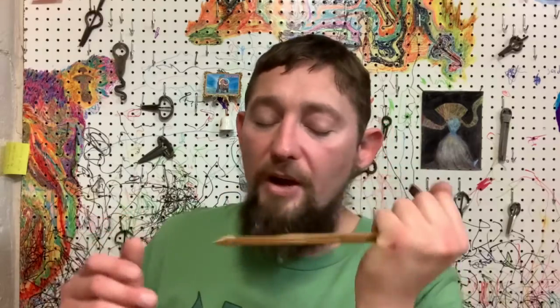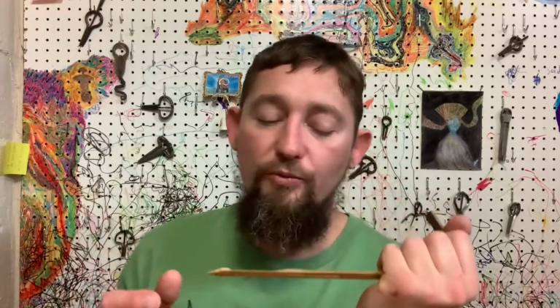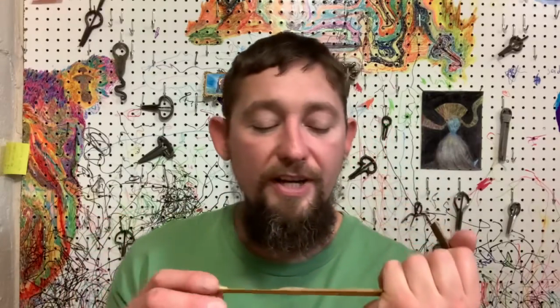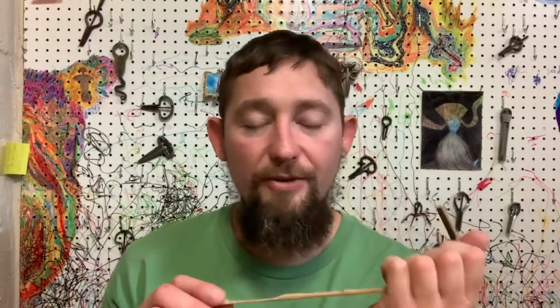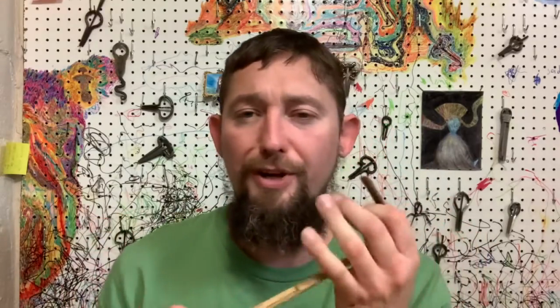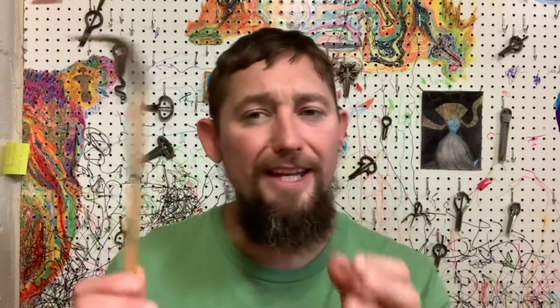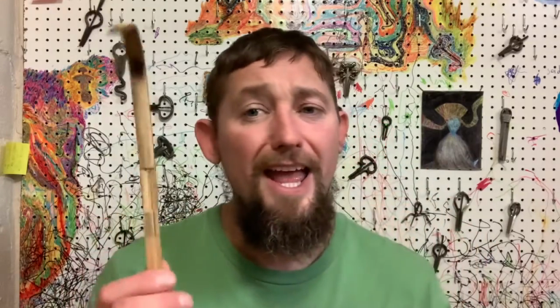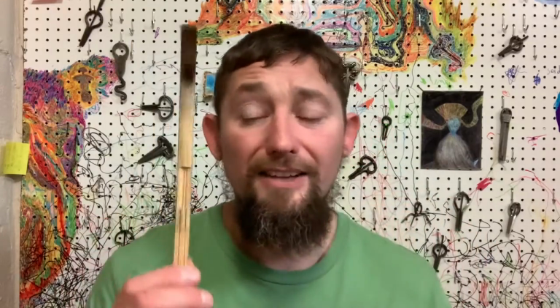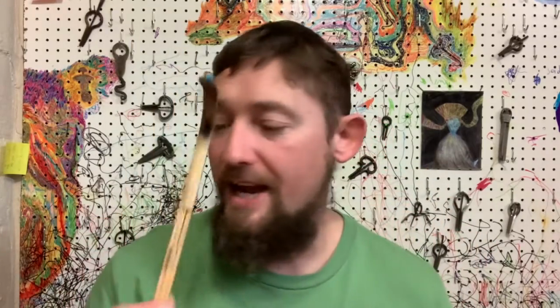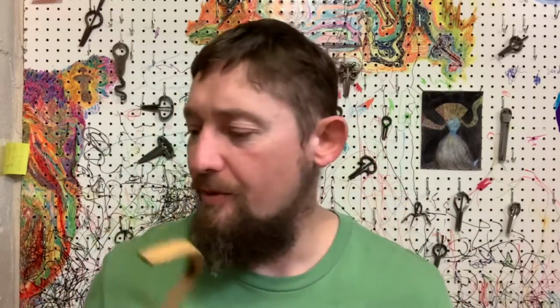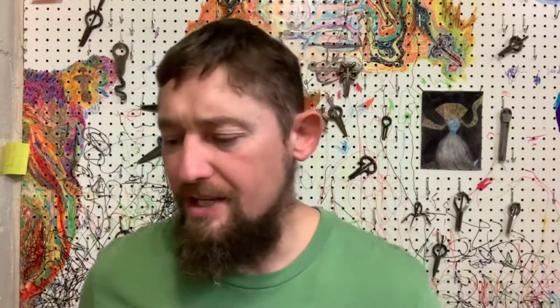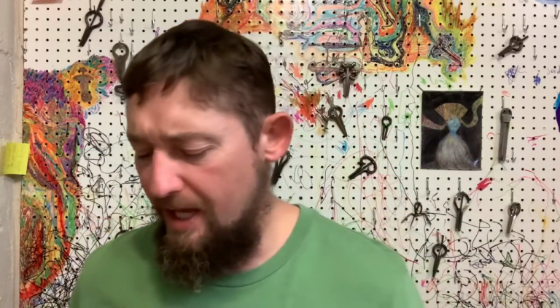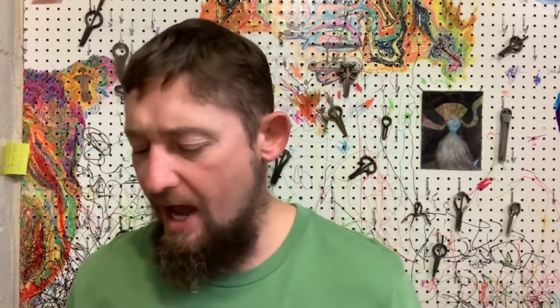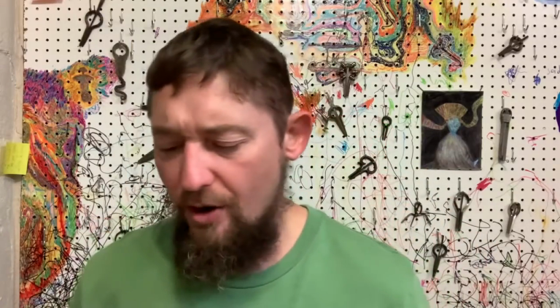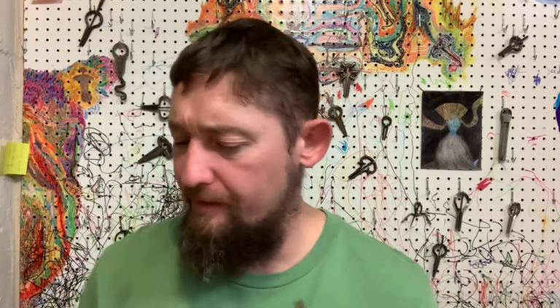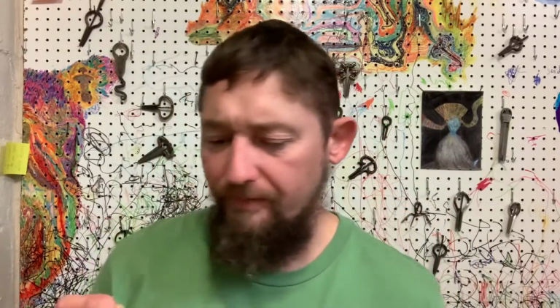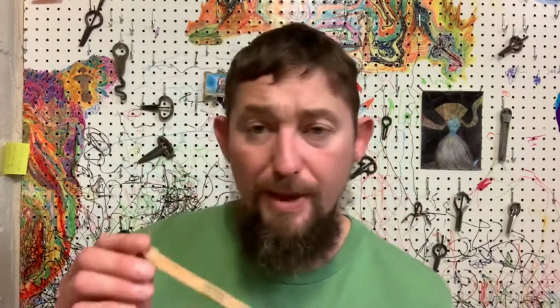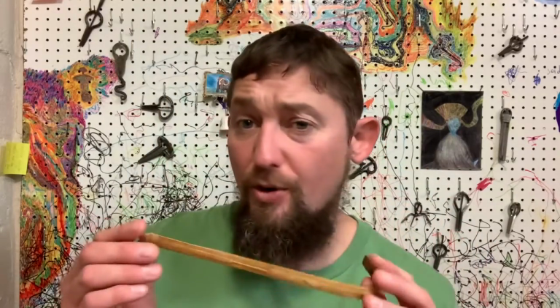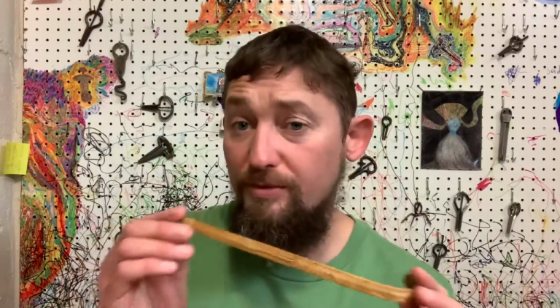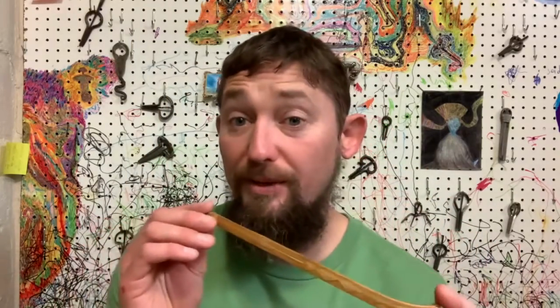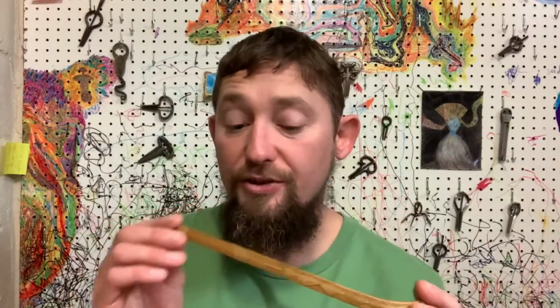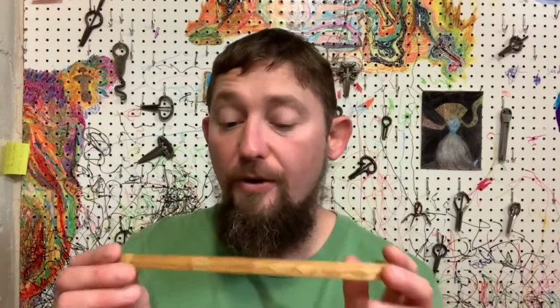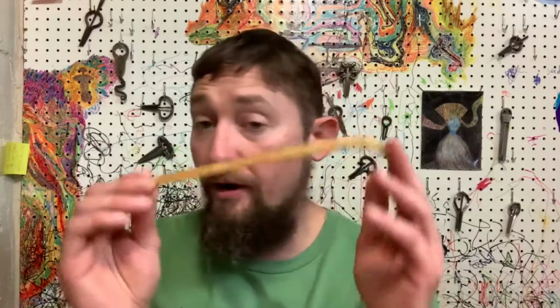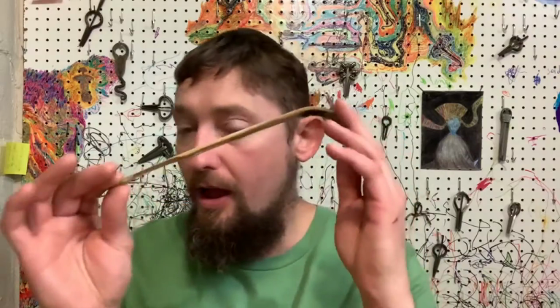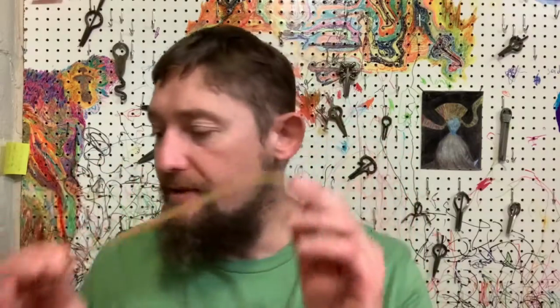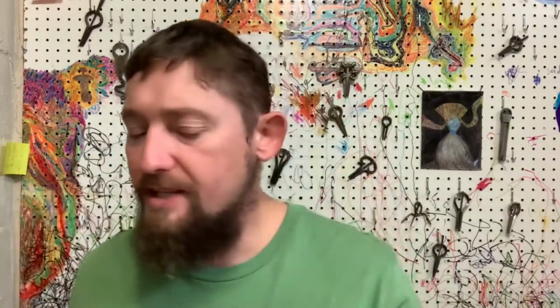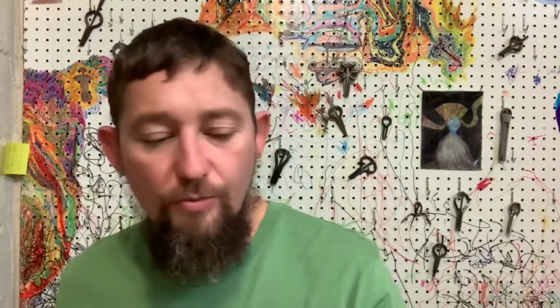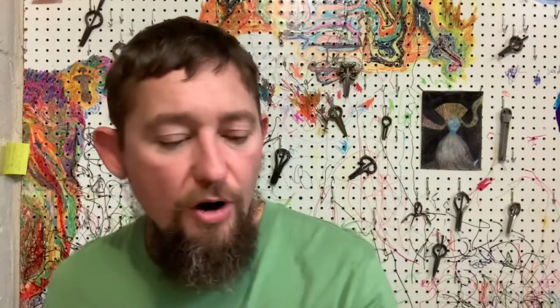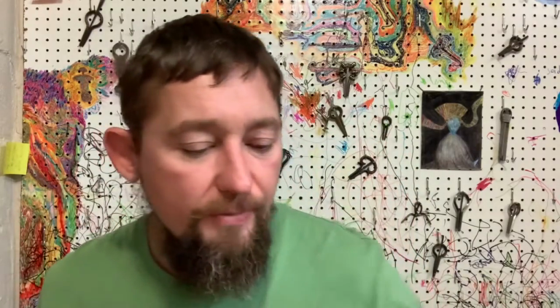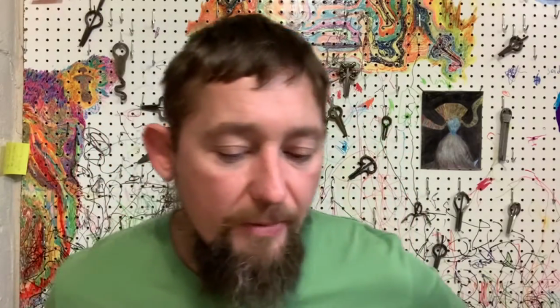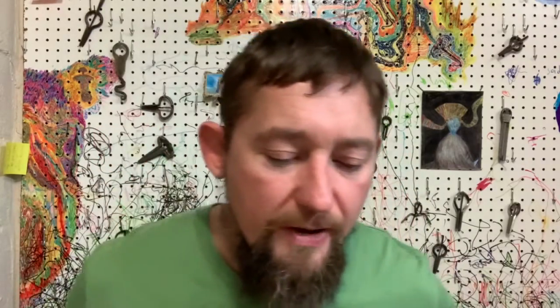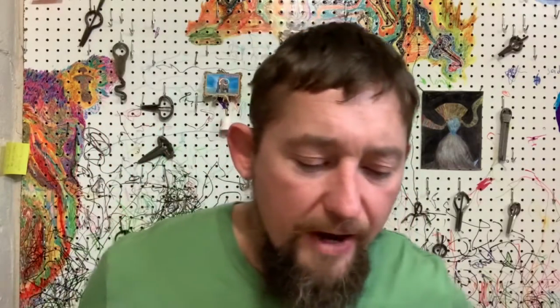I really, really like the way these play. Out of all the bamboo harps I've played so far, these Kinwald harps are about my favorite.